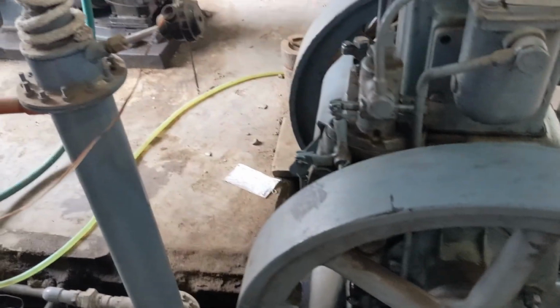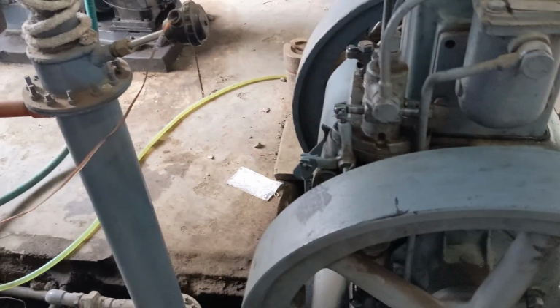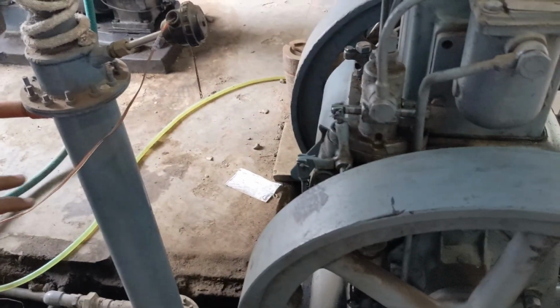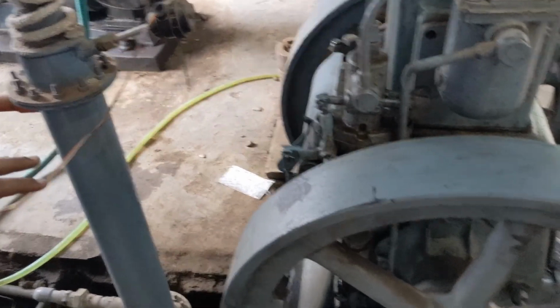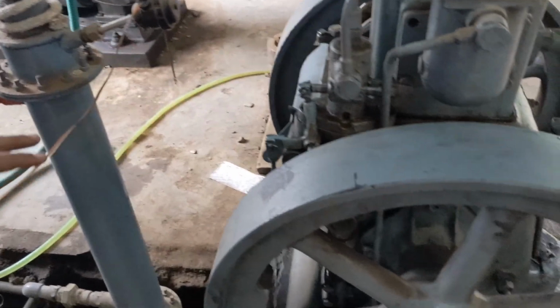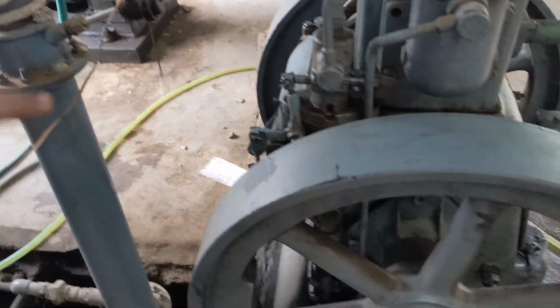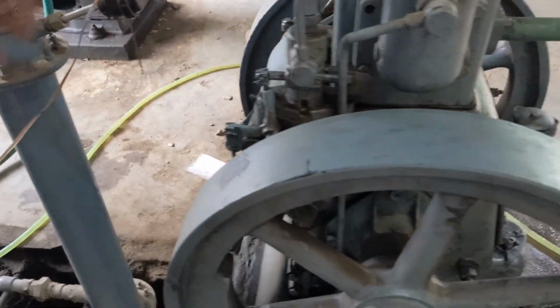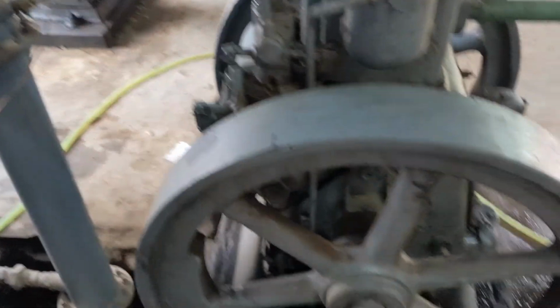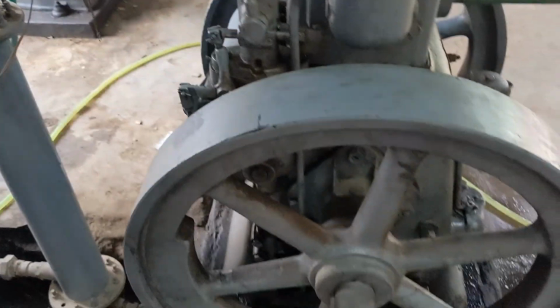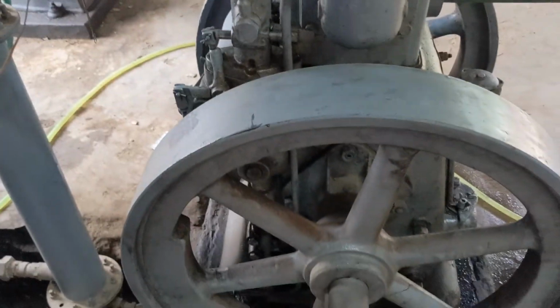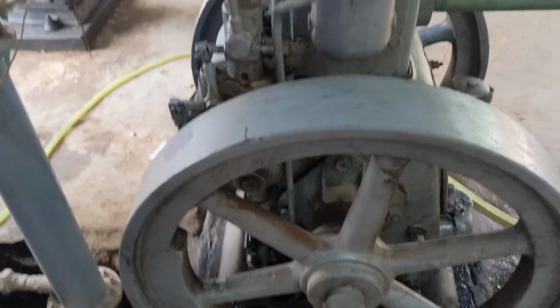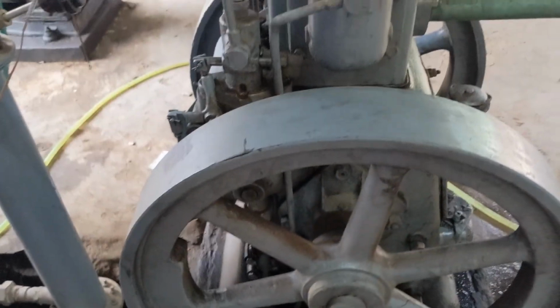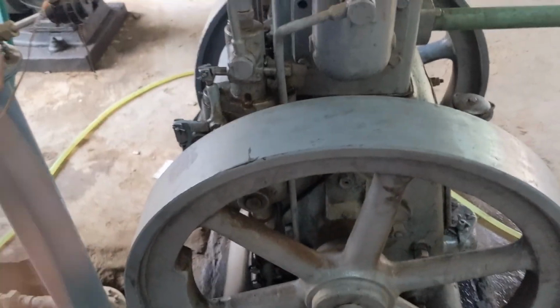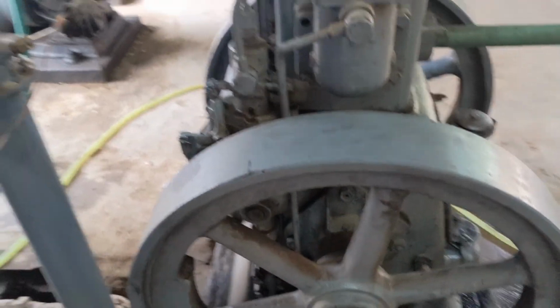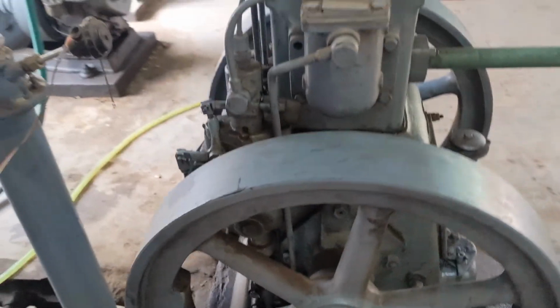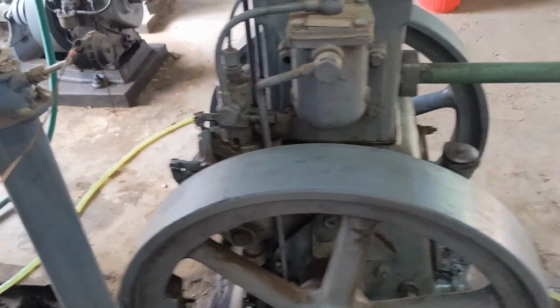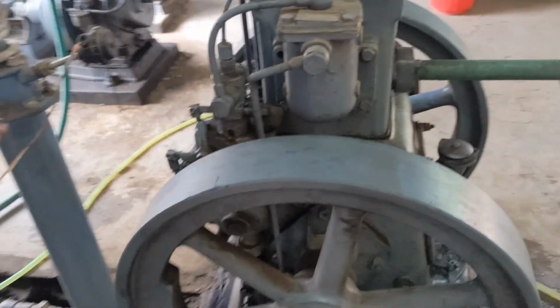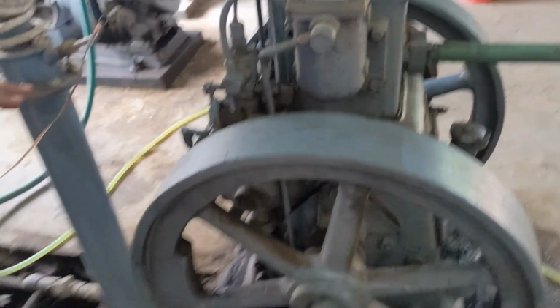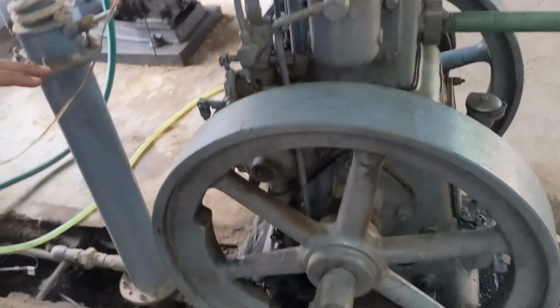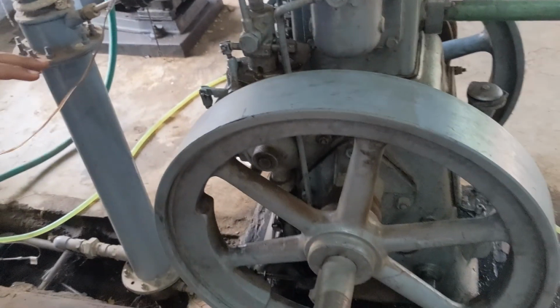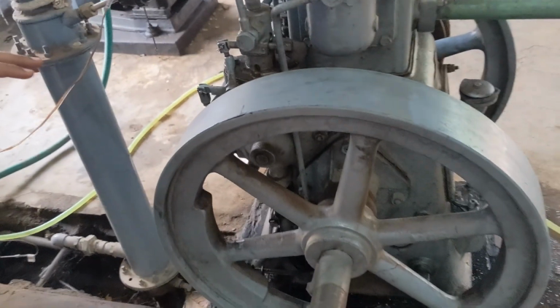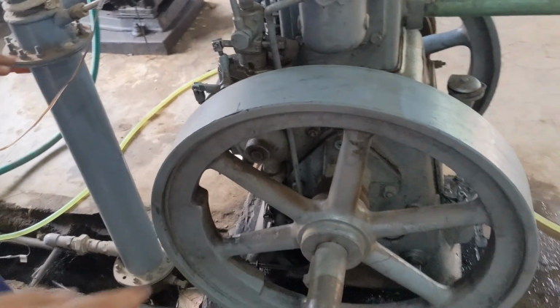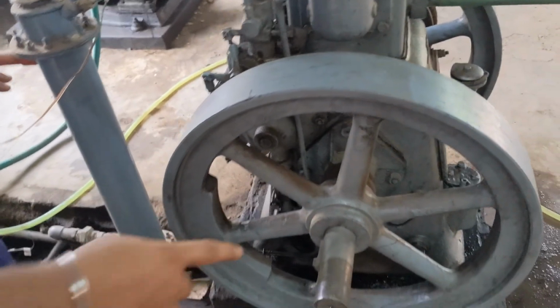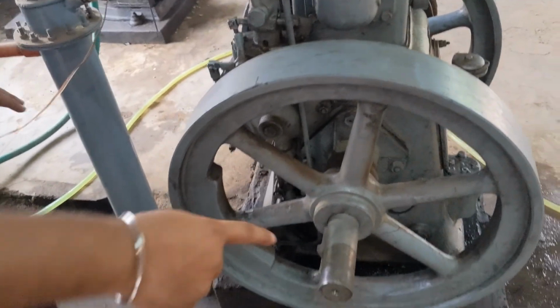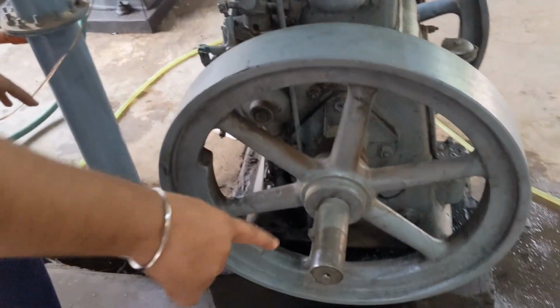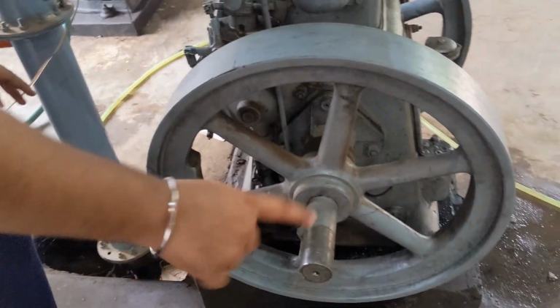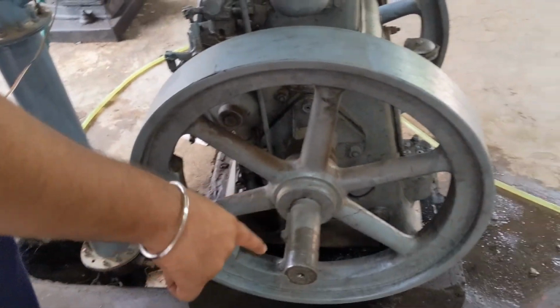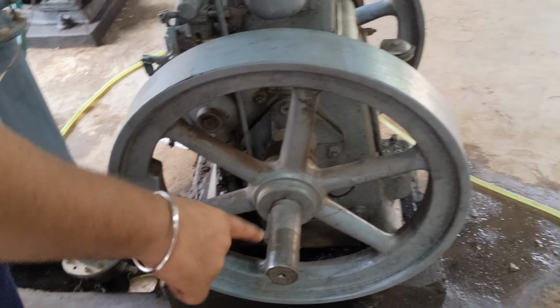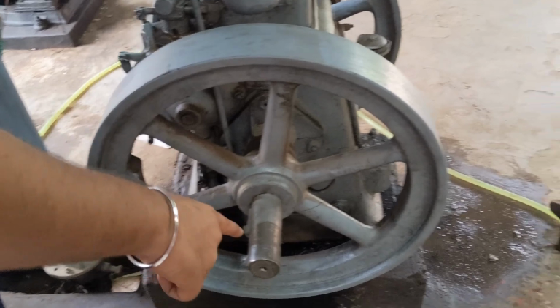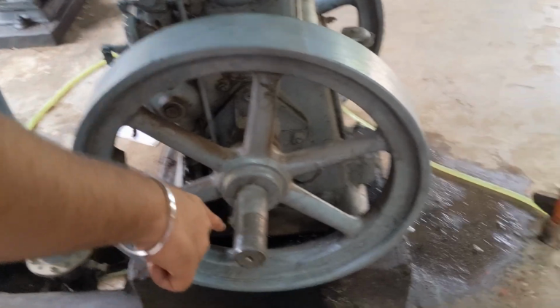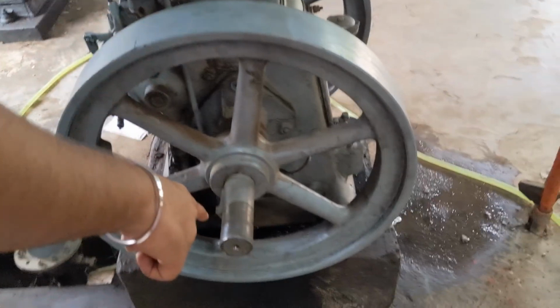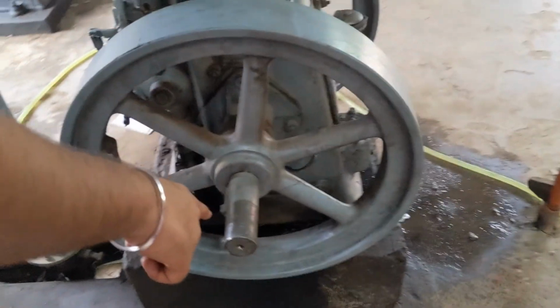Here is no load — in the no load condition. This is 1000 rpm.